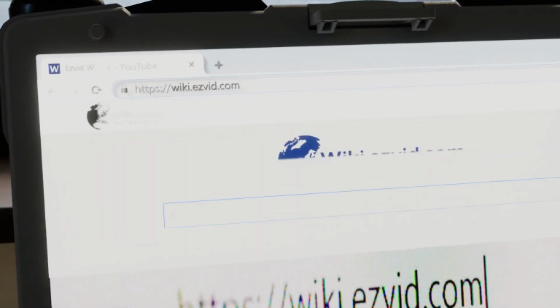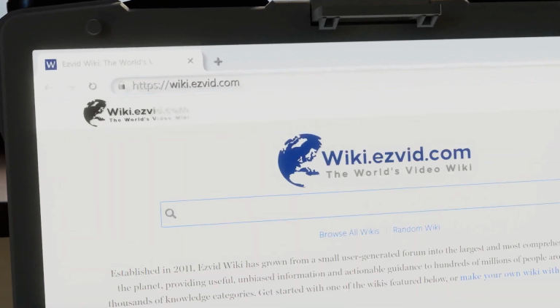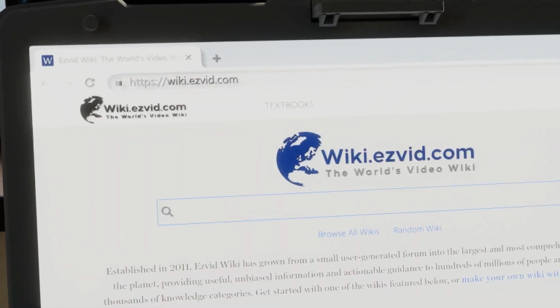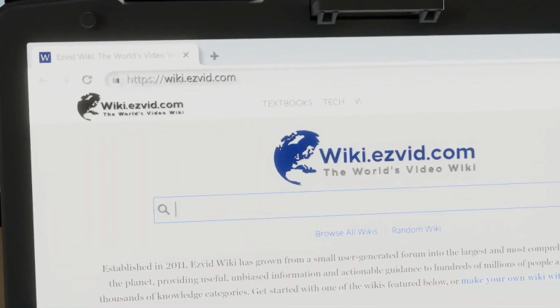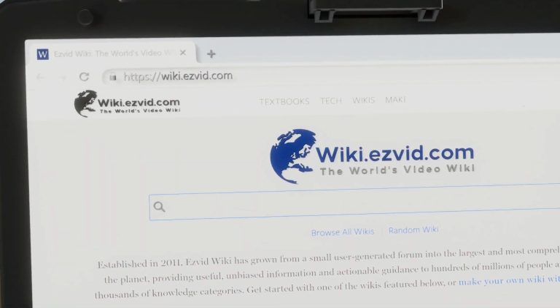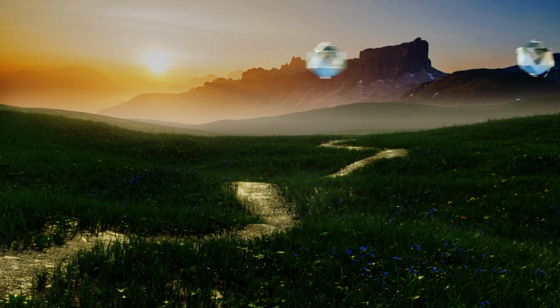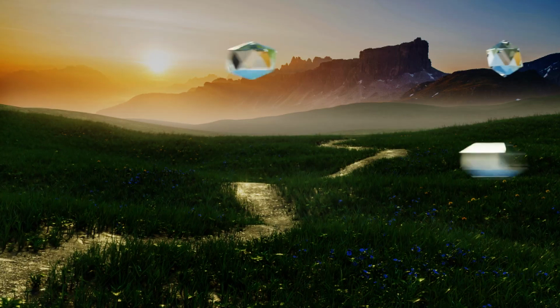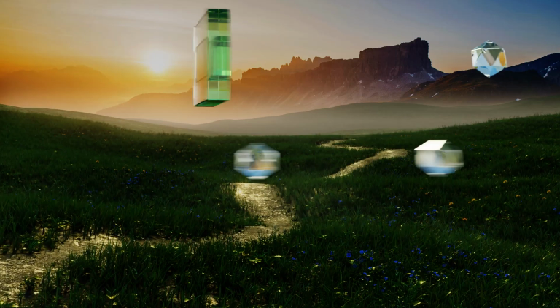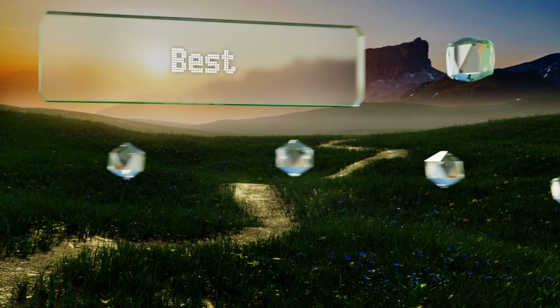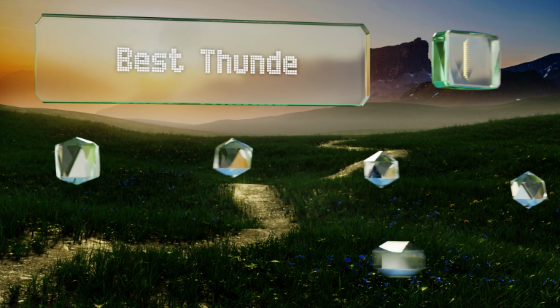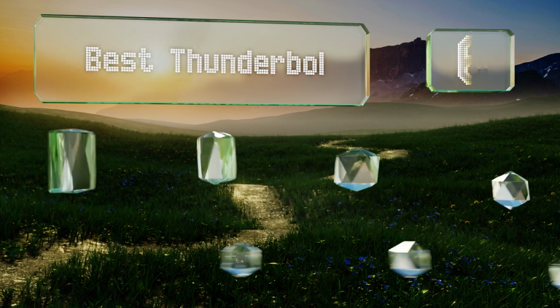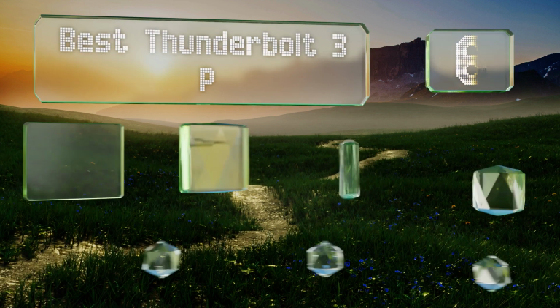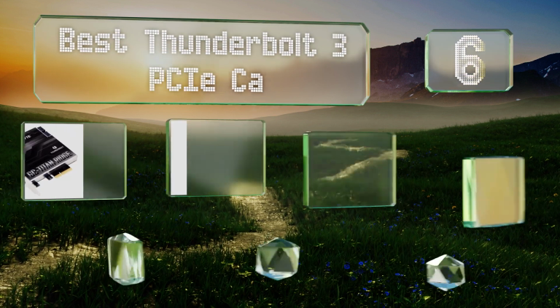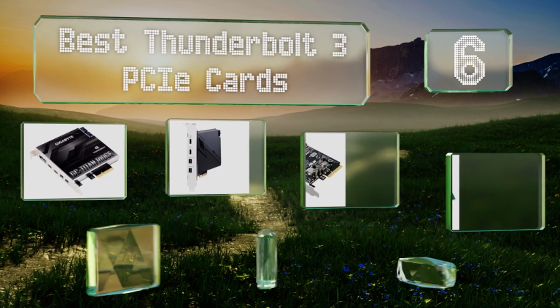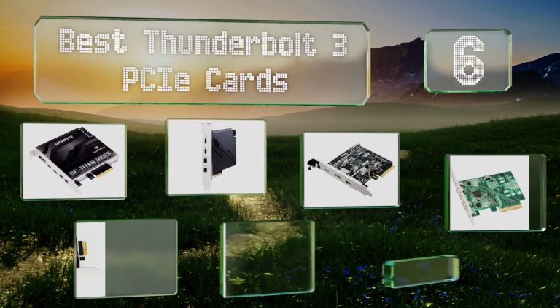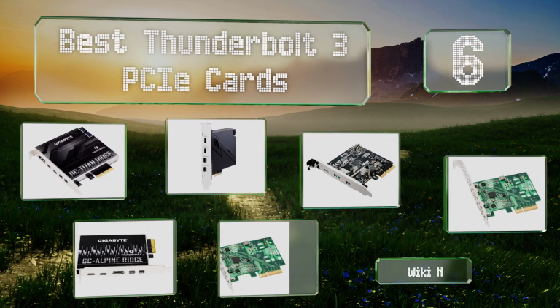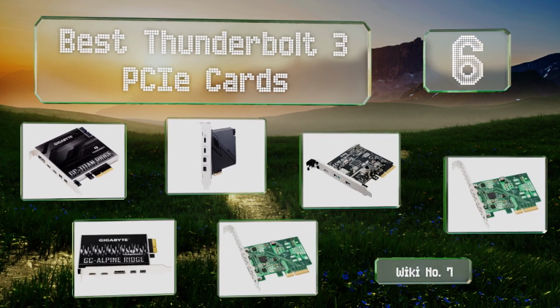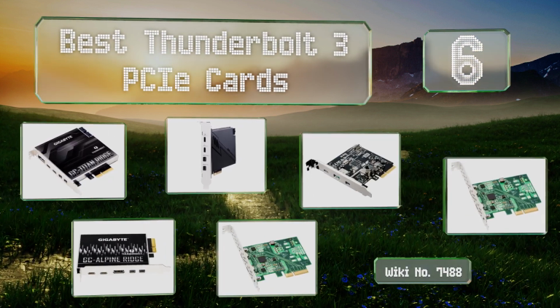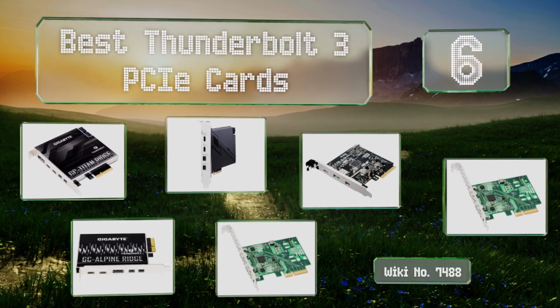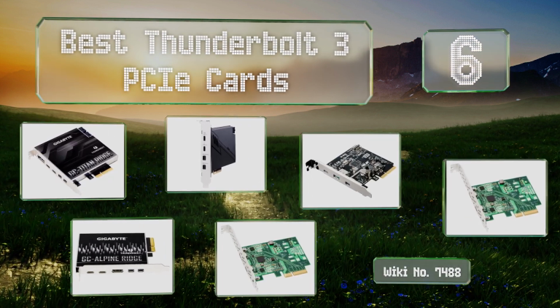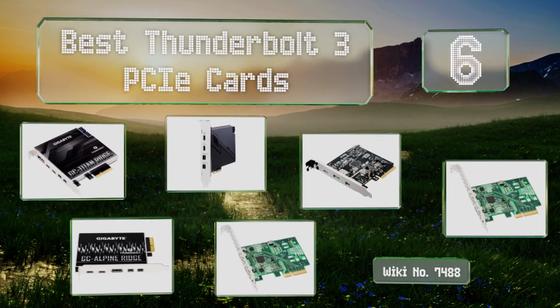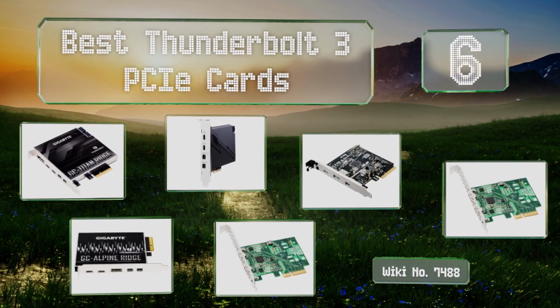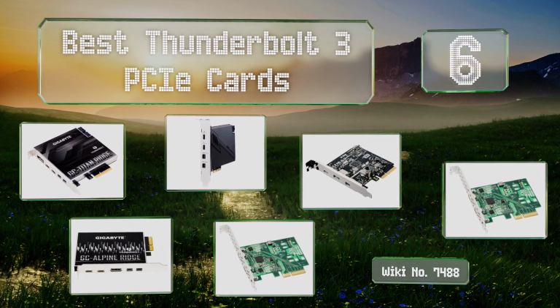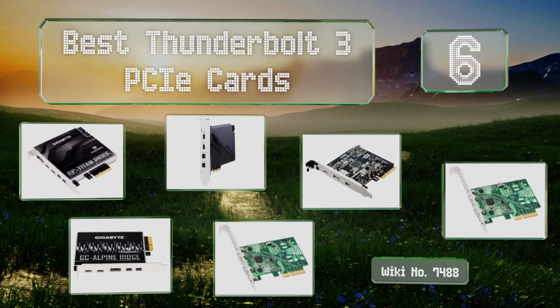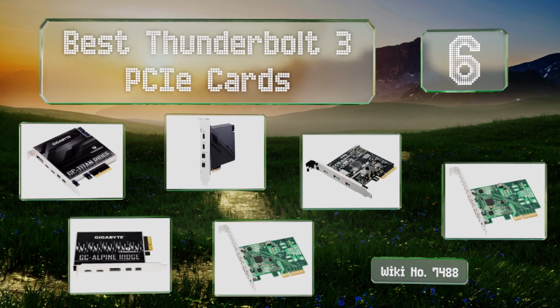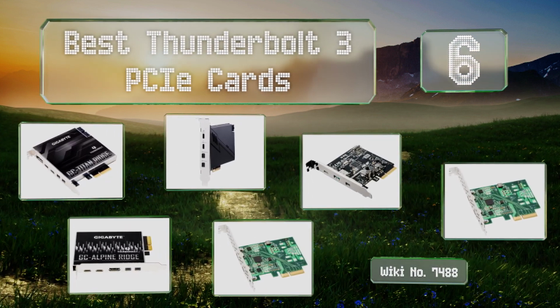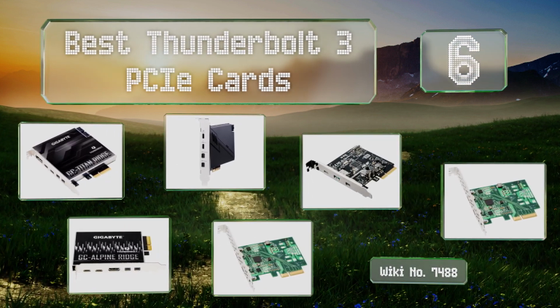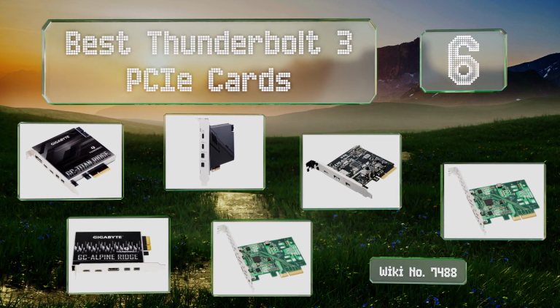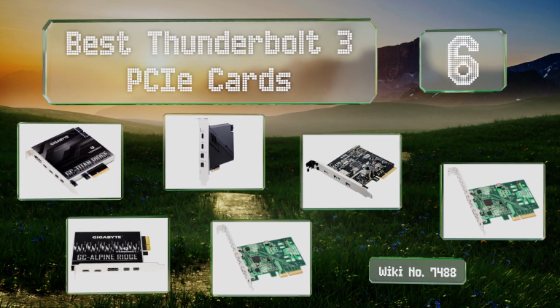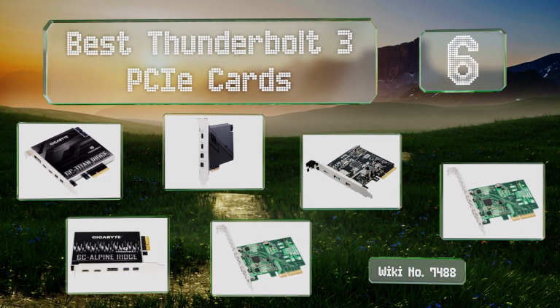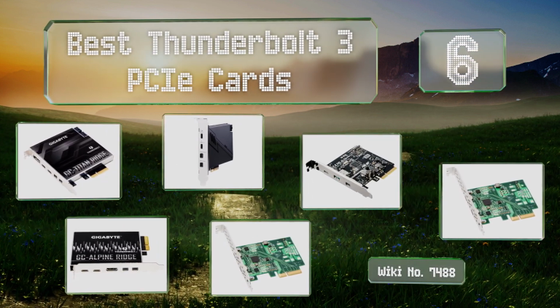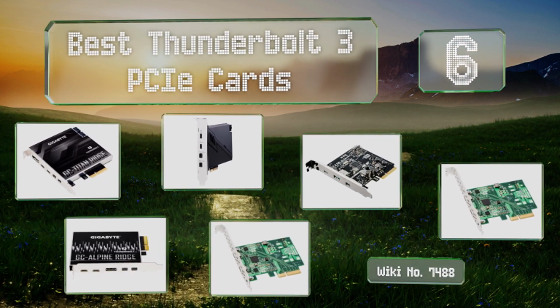EasyVid presents the six best Thunderbolt 3 PCIe cards. Let's get started with the list.